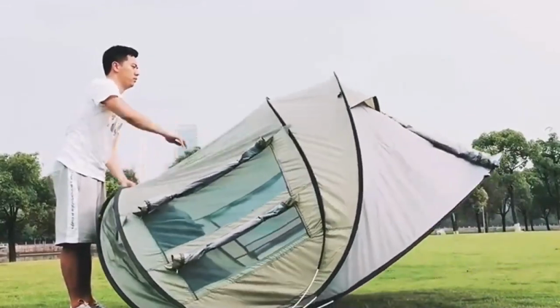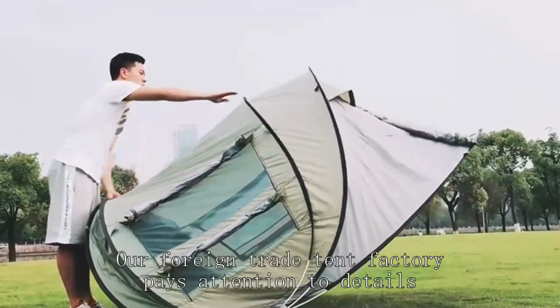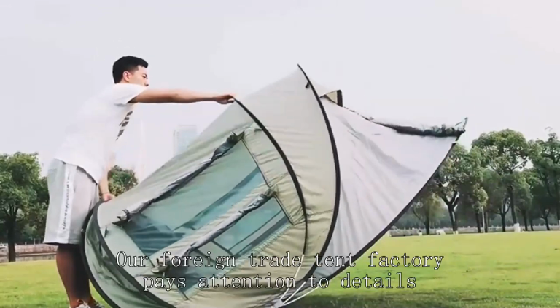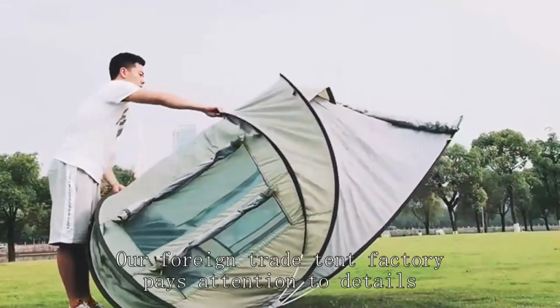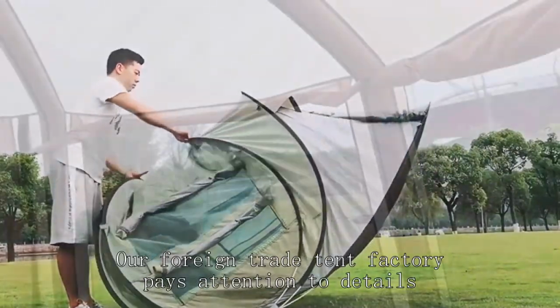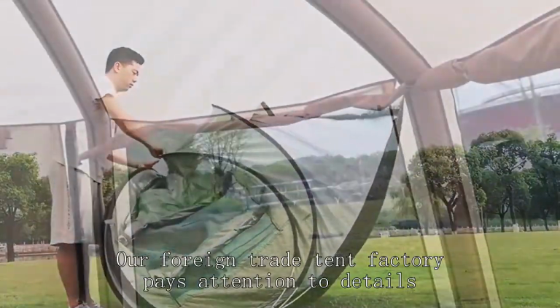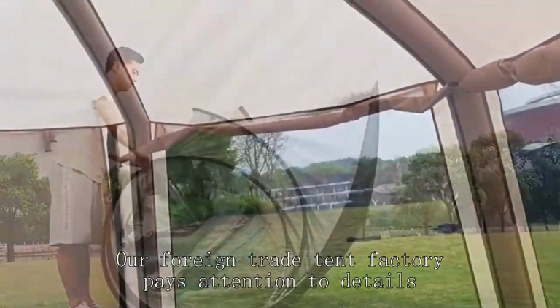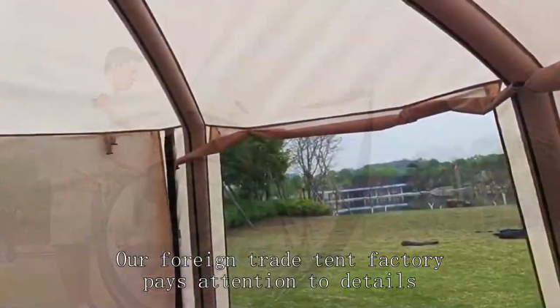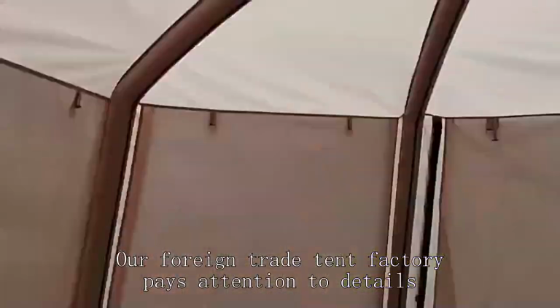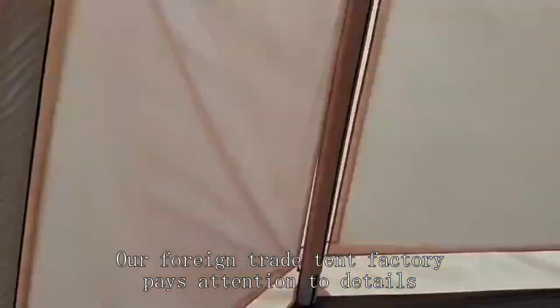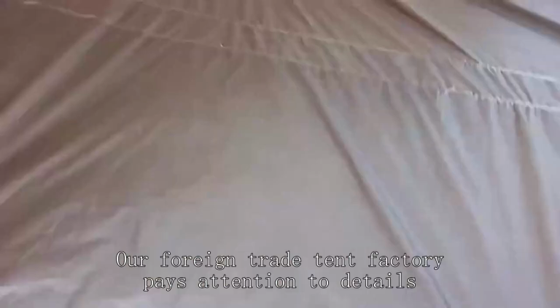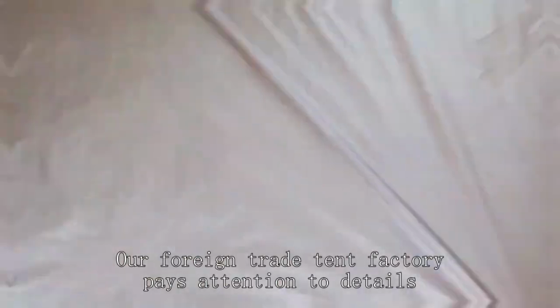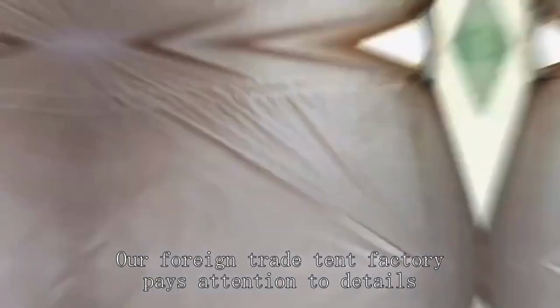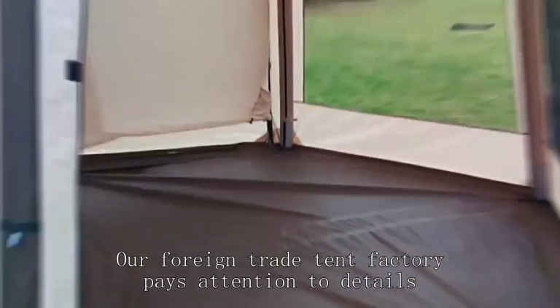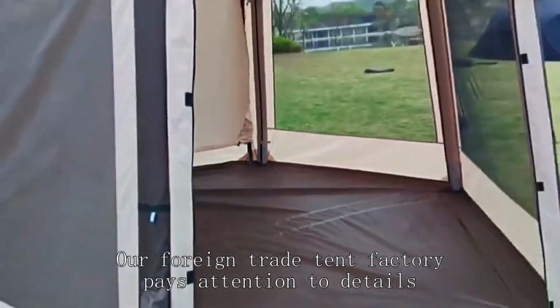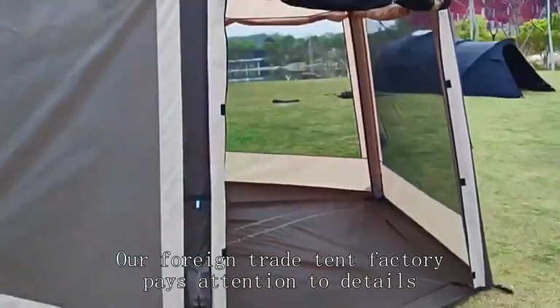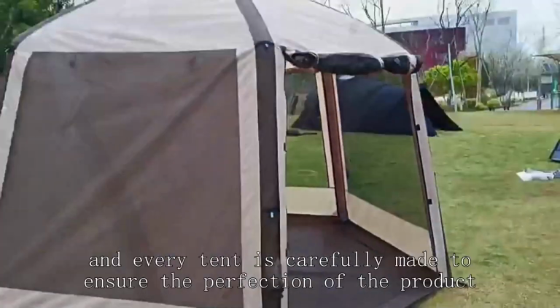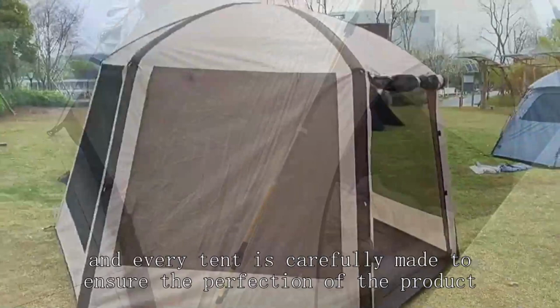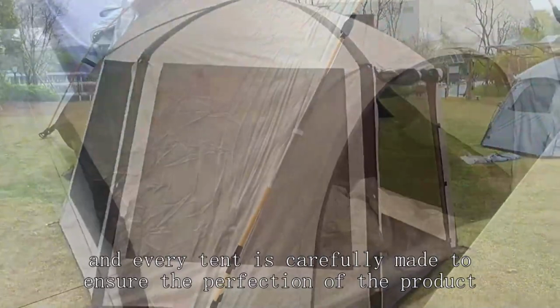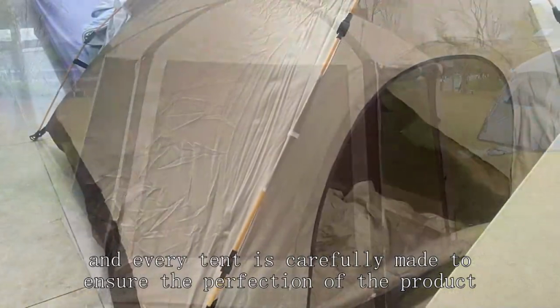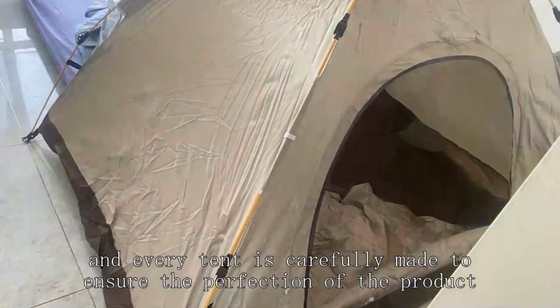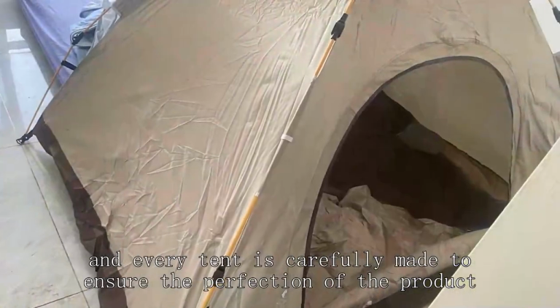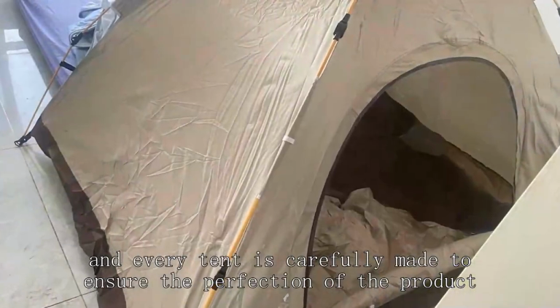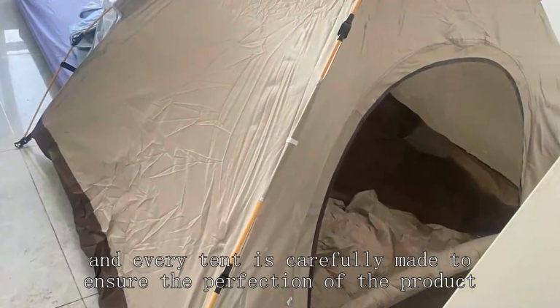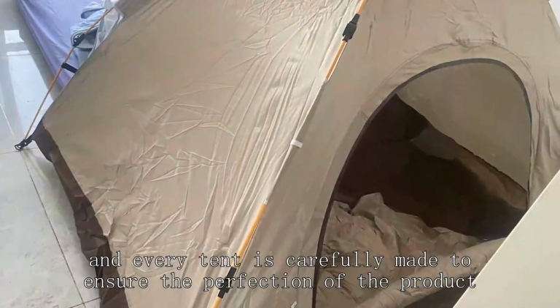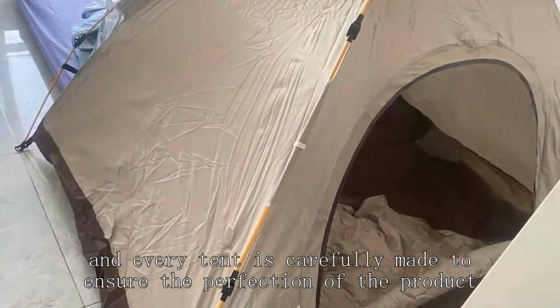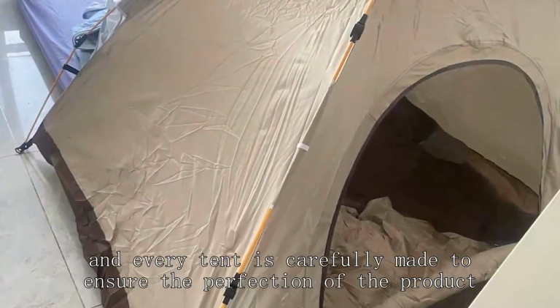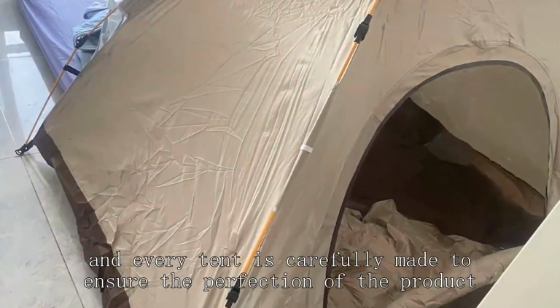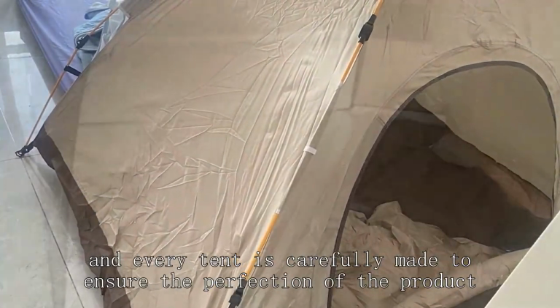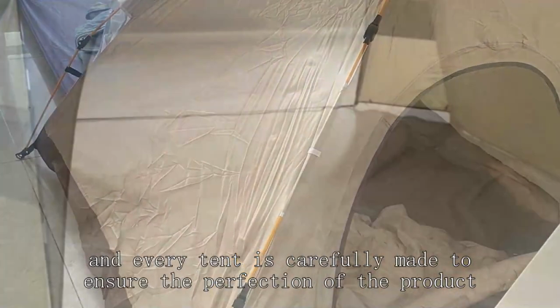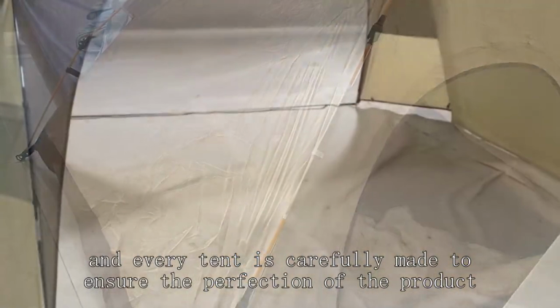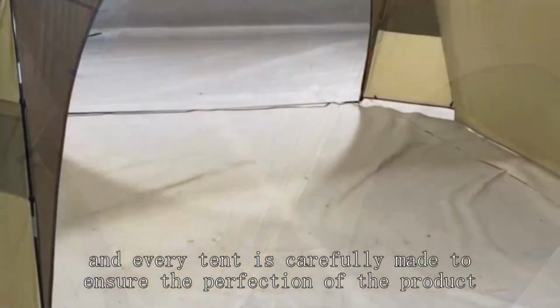Our foreign trade tent factory pays attention to details, and every tent is carefully made to ensure the perfection of the product.